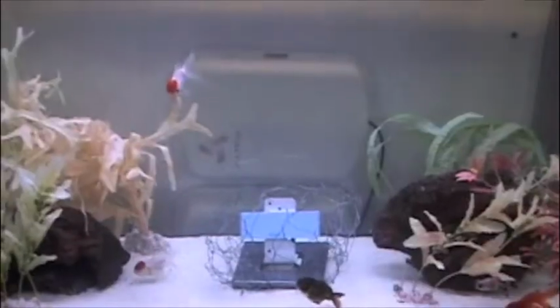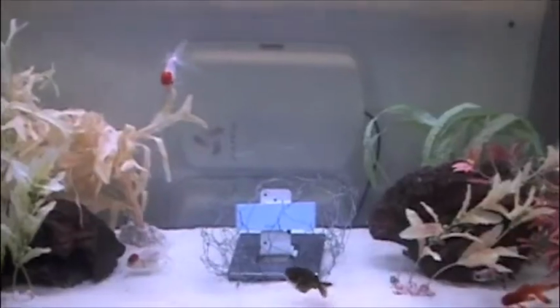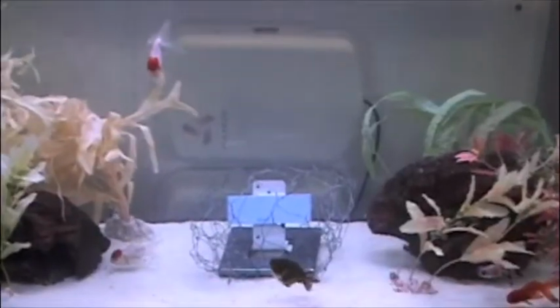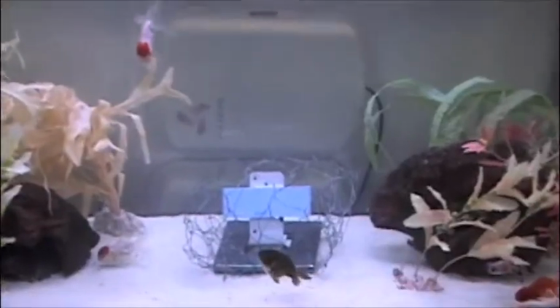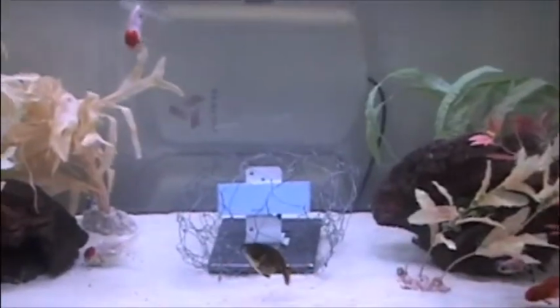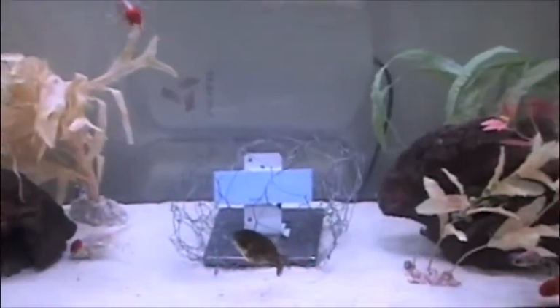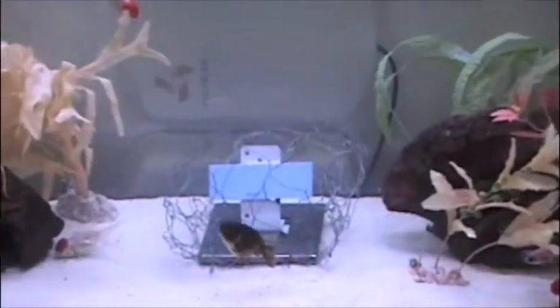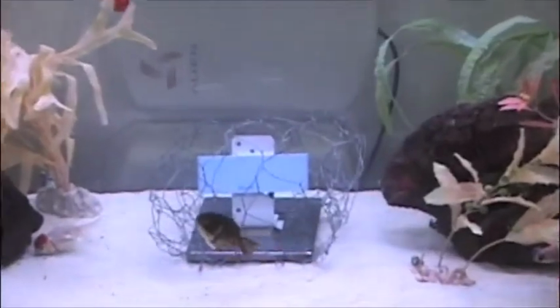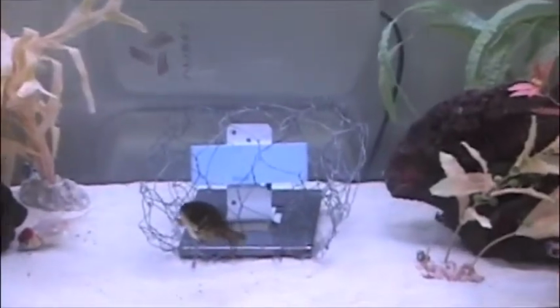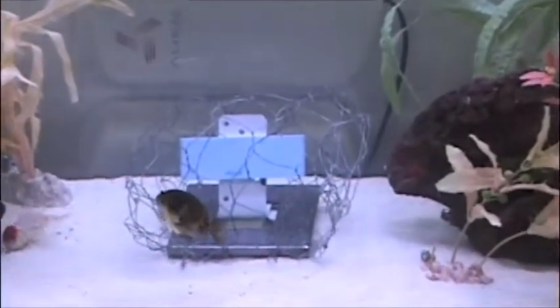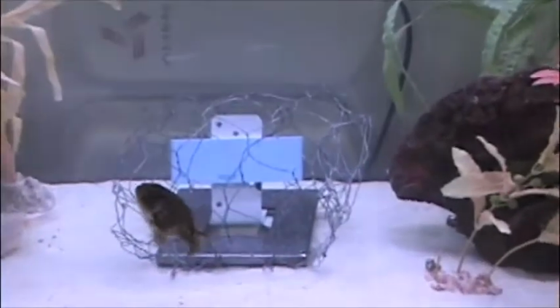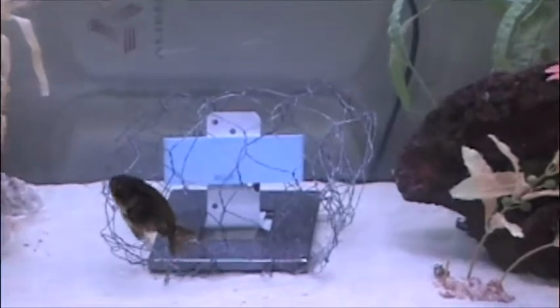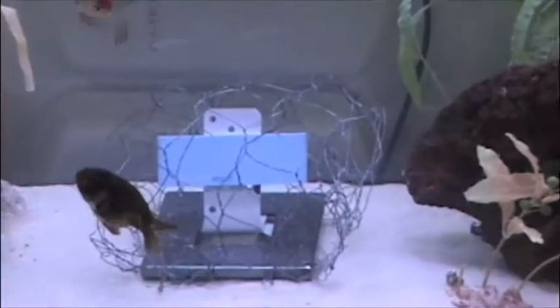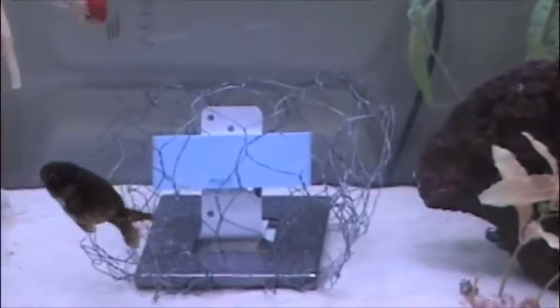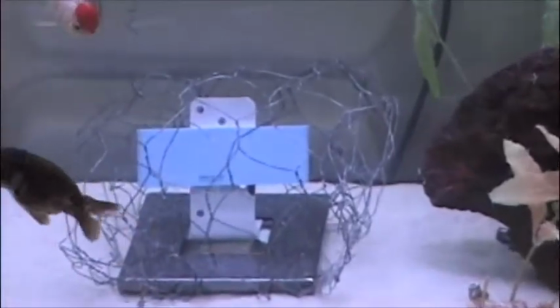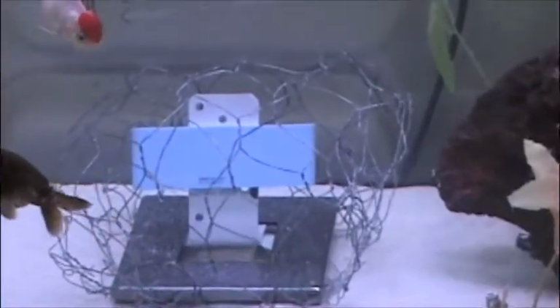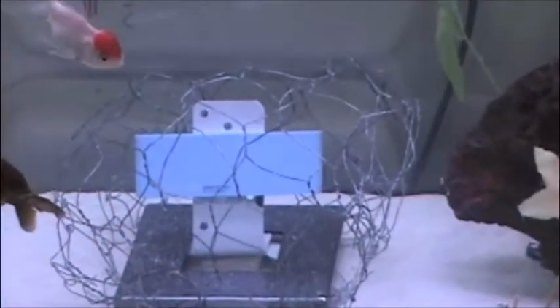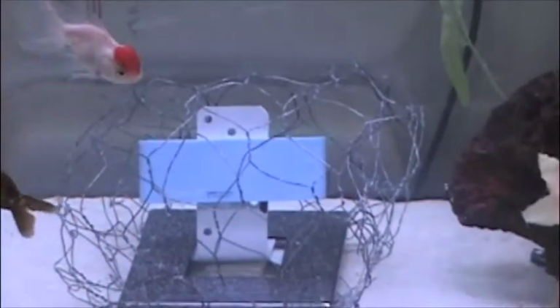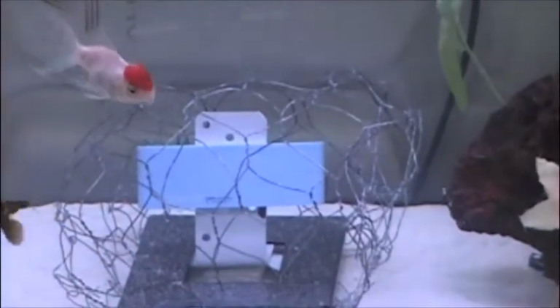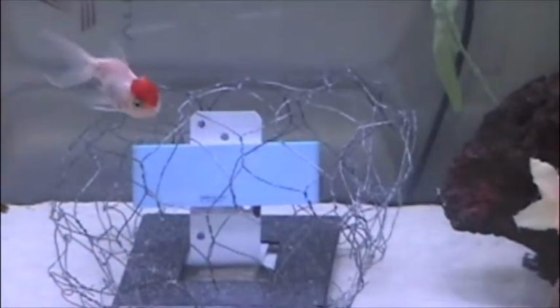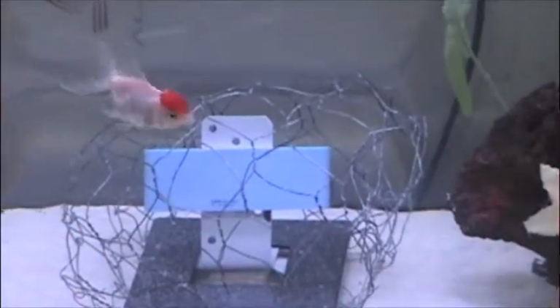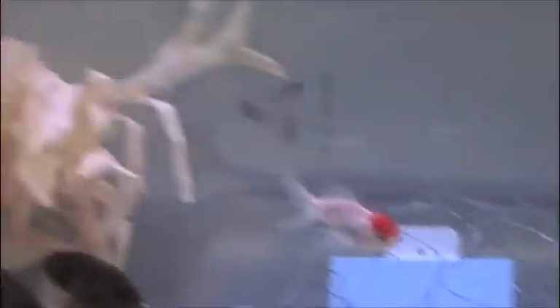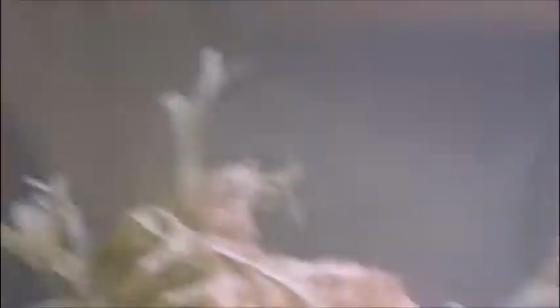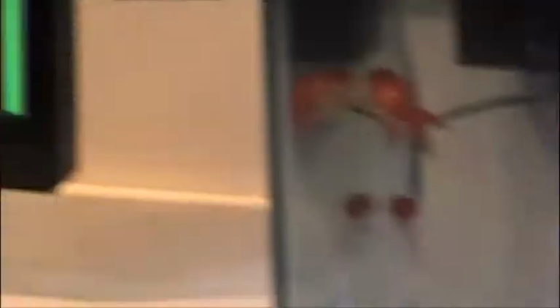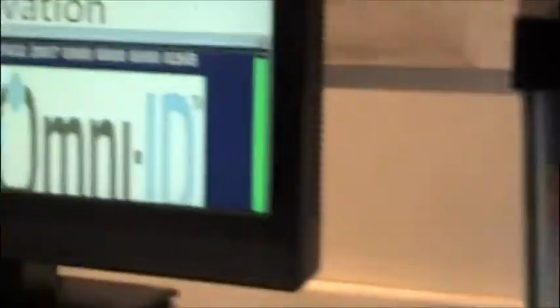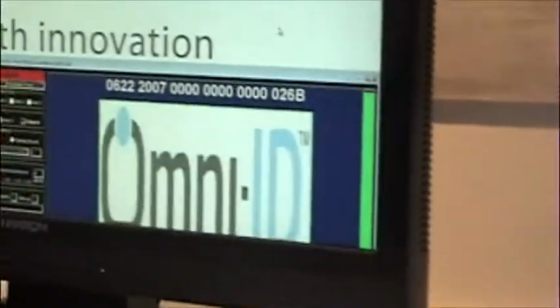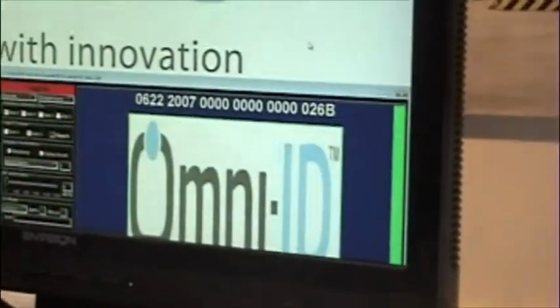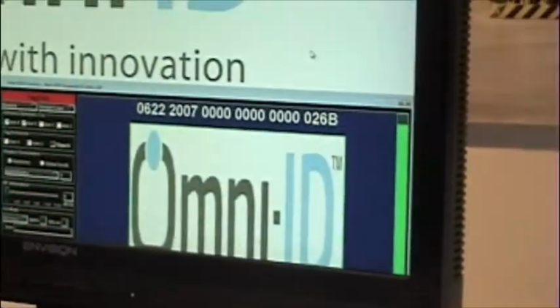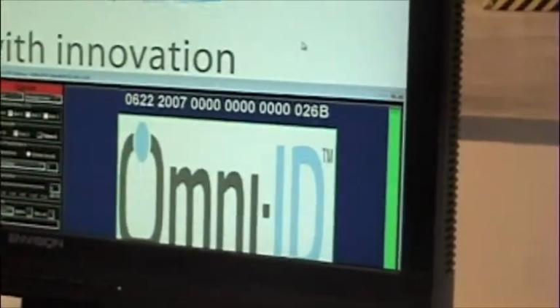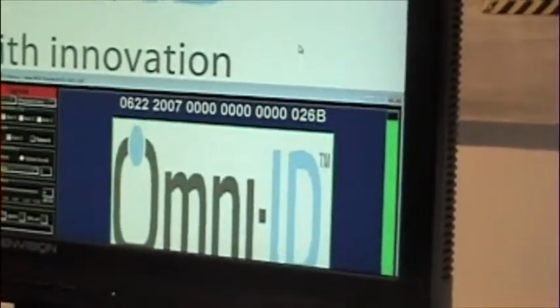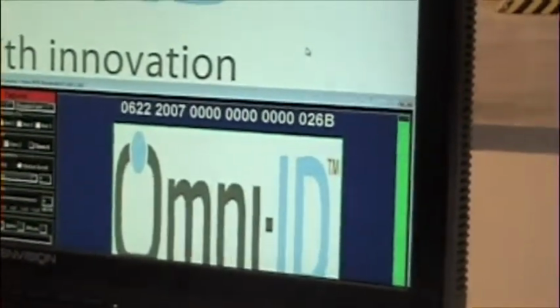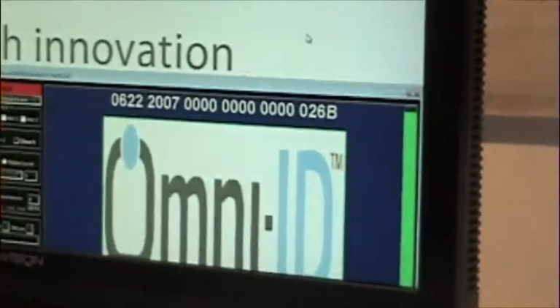Omni ID's system works in water. Look at the blue tag in the aquarium. The unique ID that is read through the water is shown on the screen.